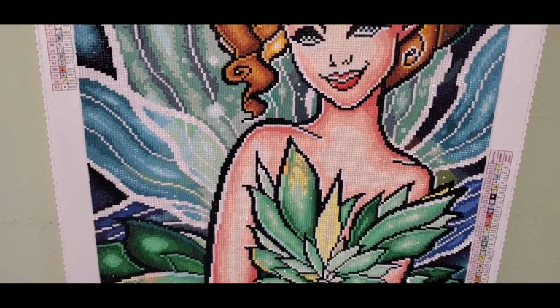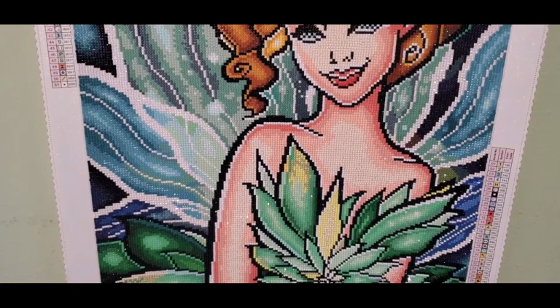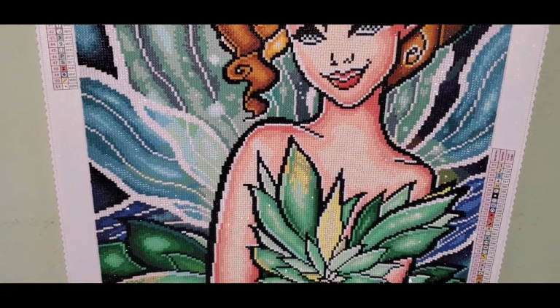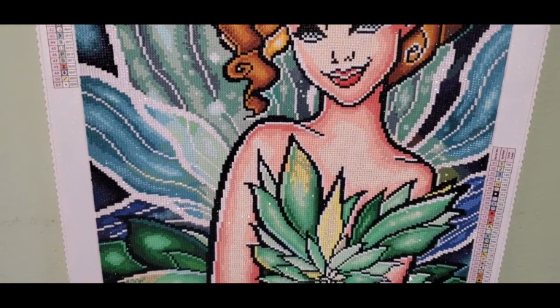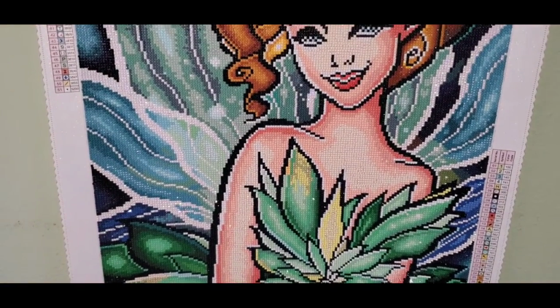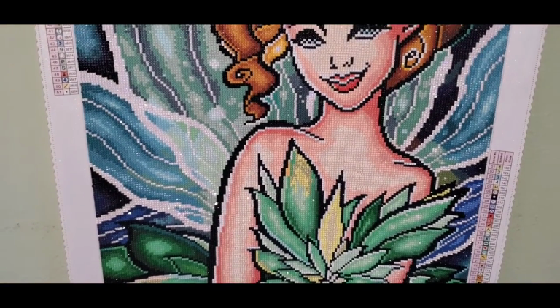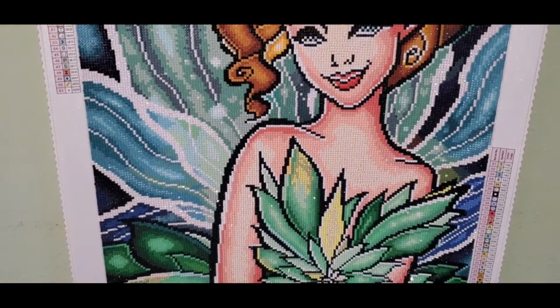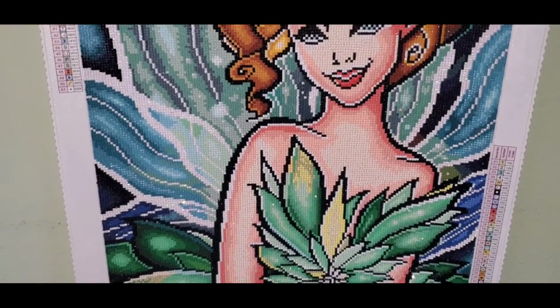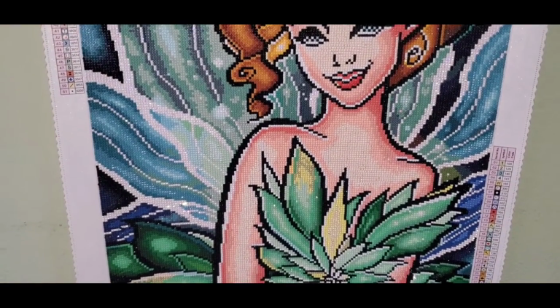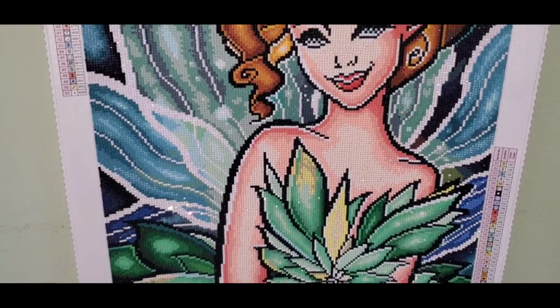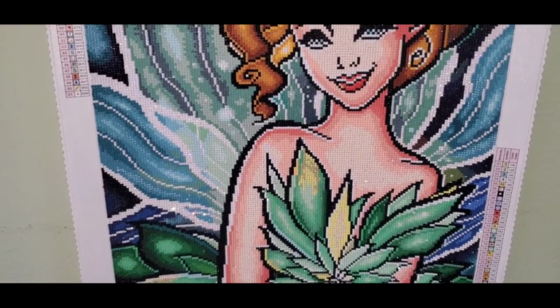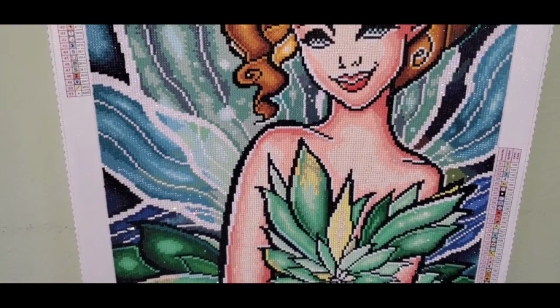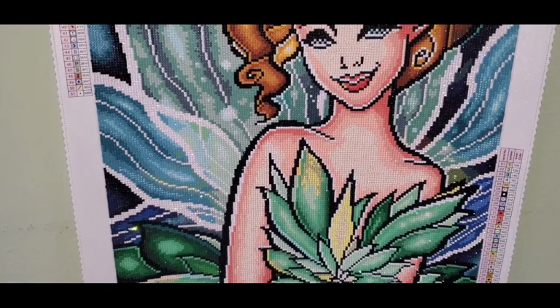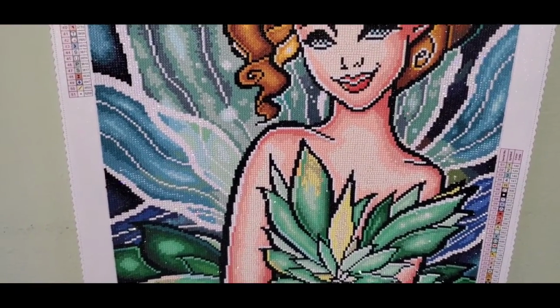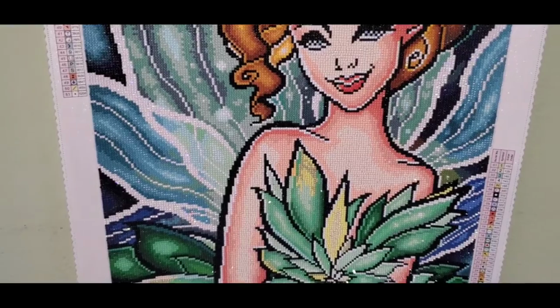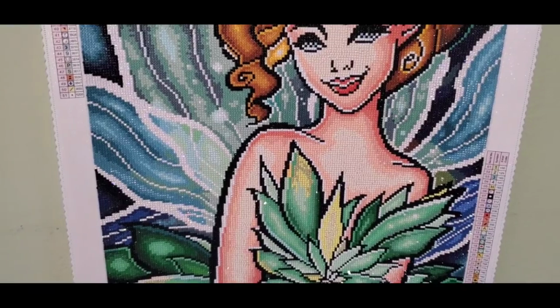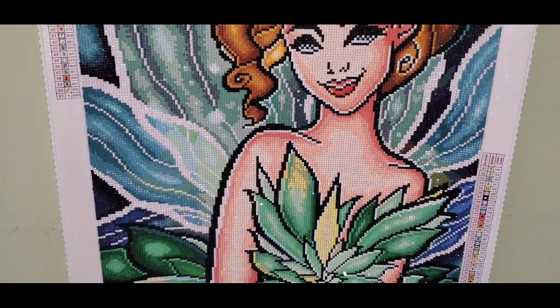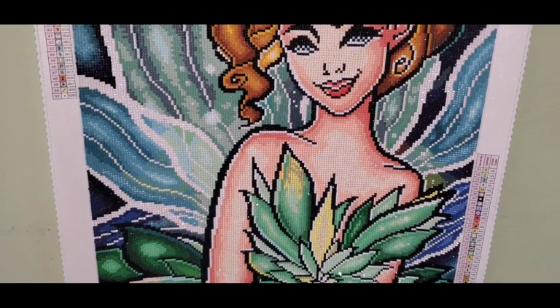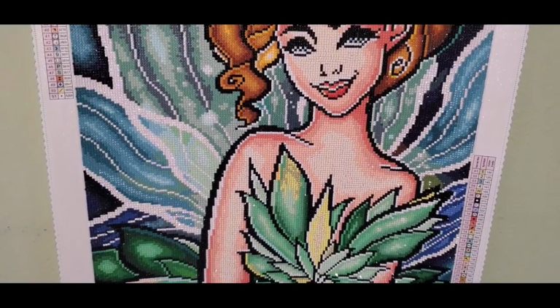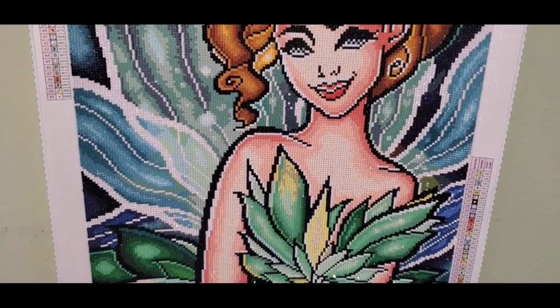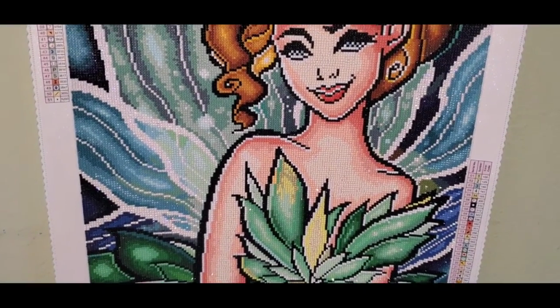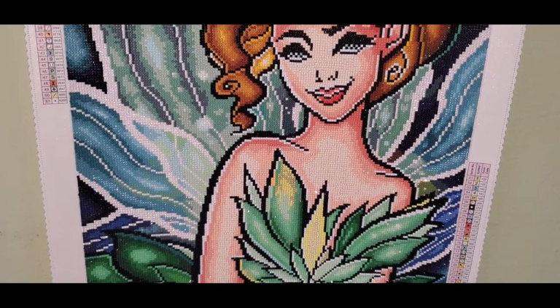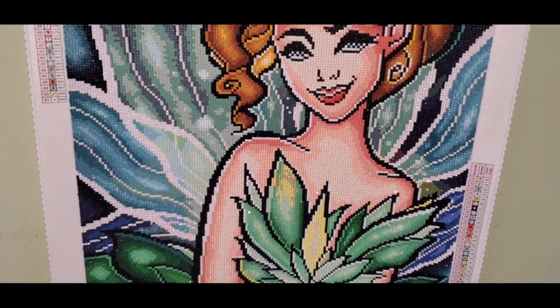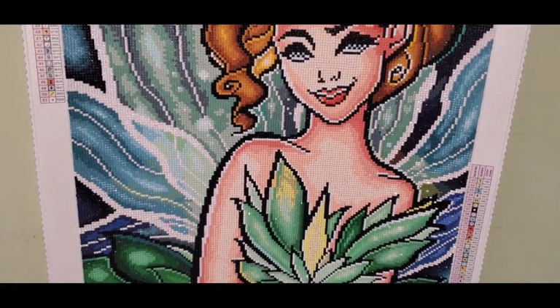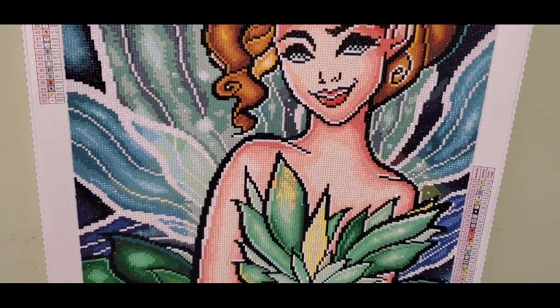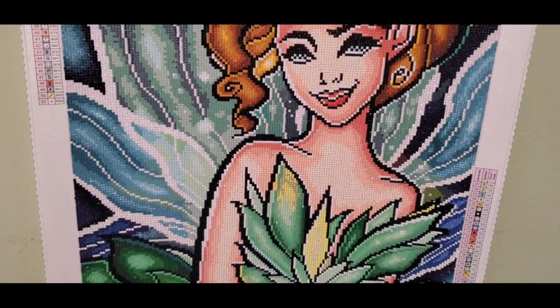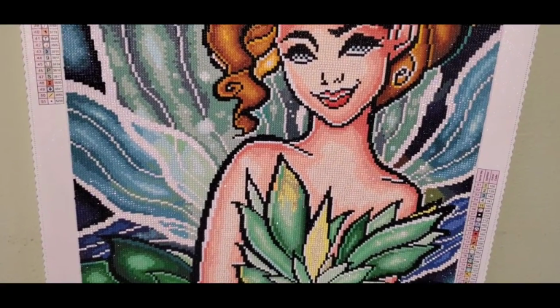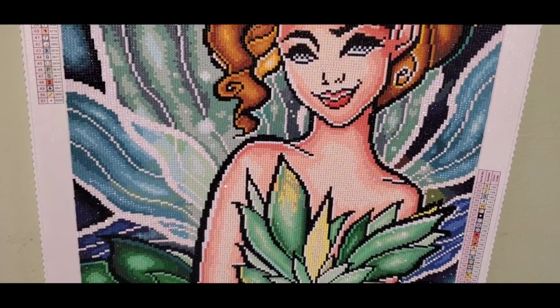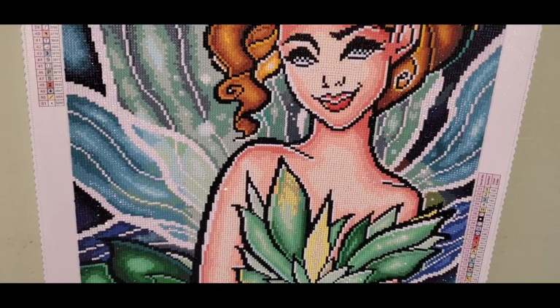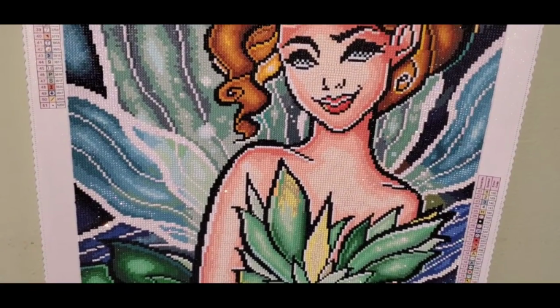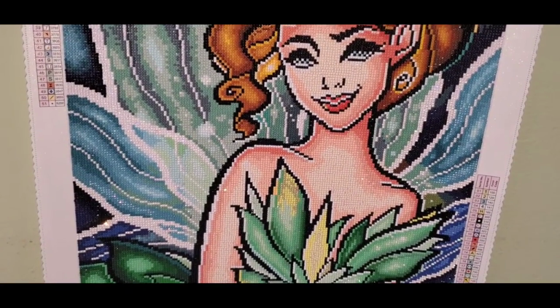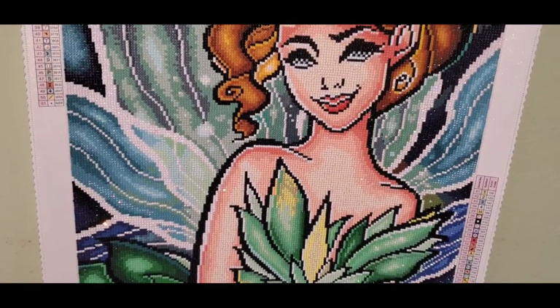Alright everyone, just thought I'd stop and show you my painting. I'm working on my lotus flower now — take care everyone, see you in the next video, bye for now!